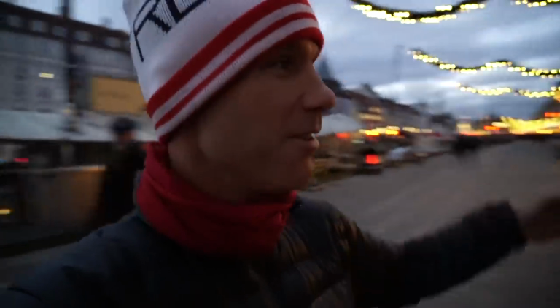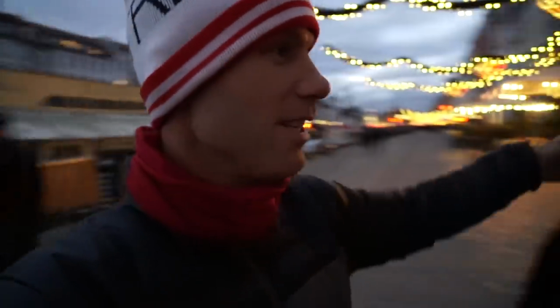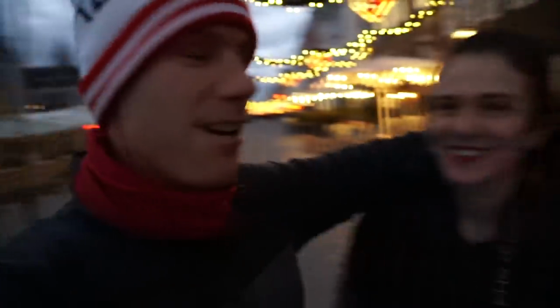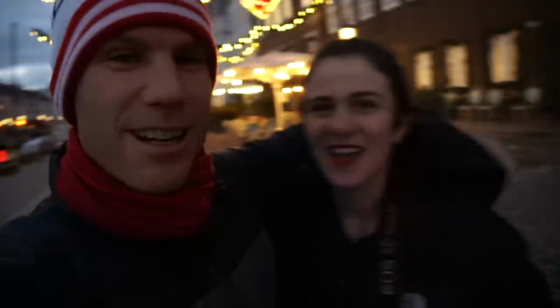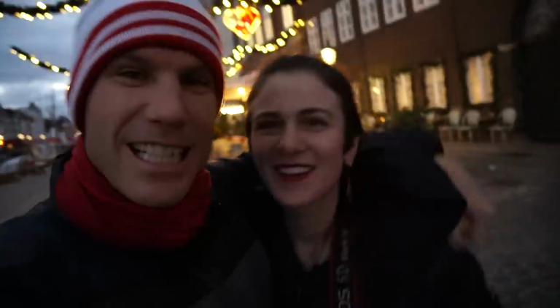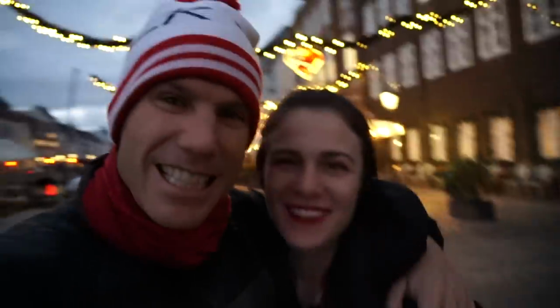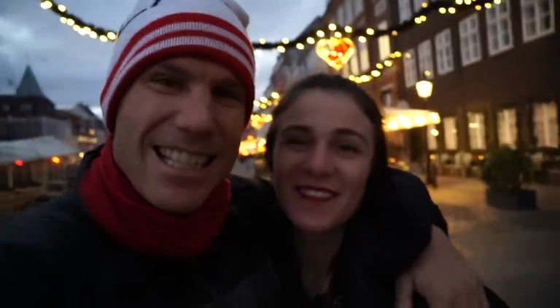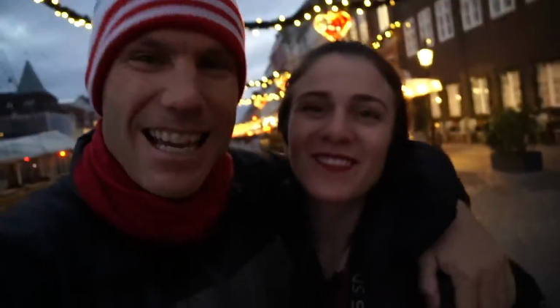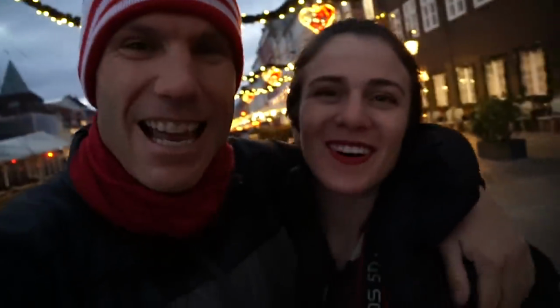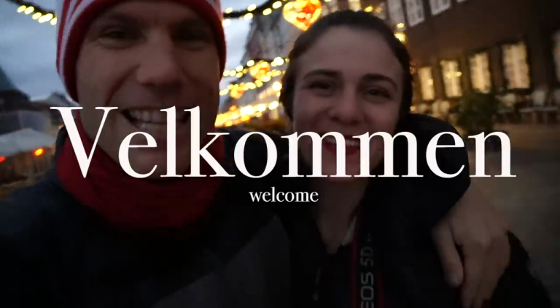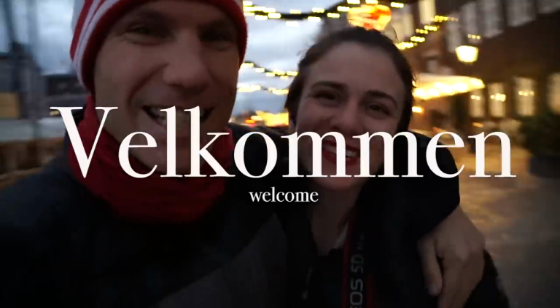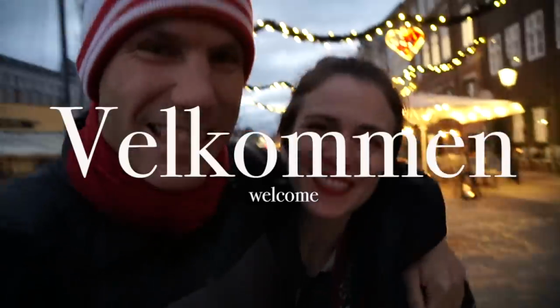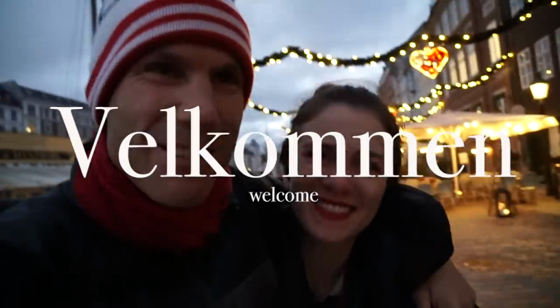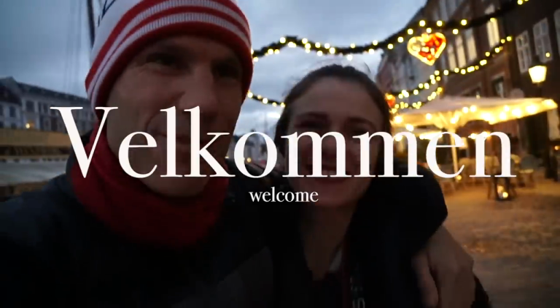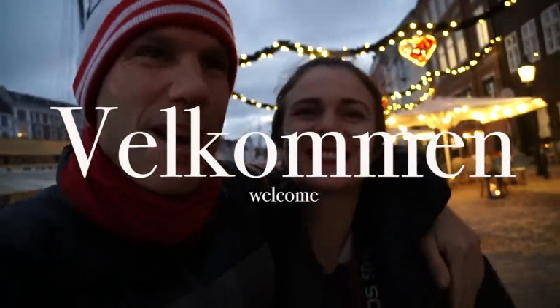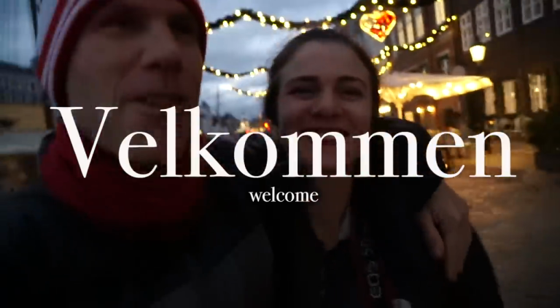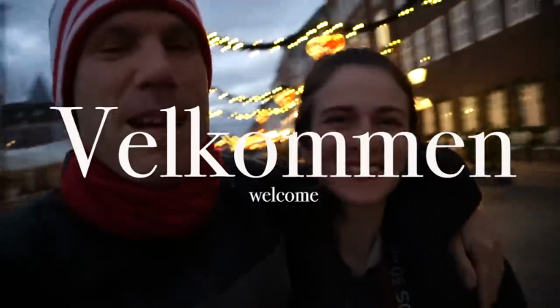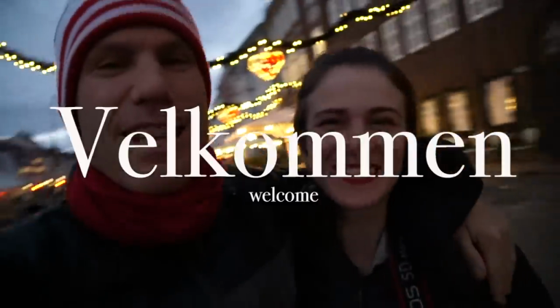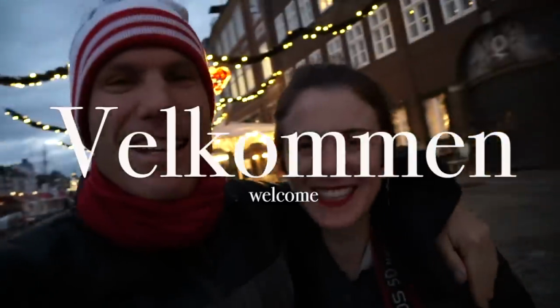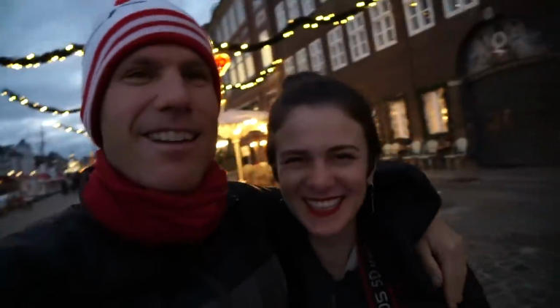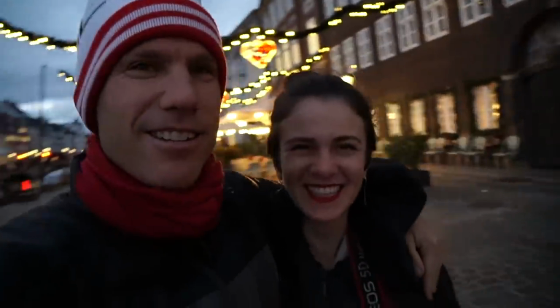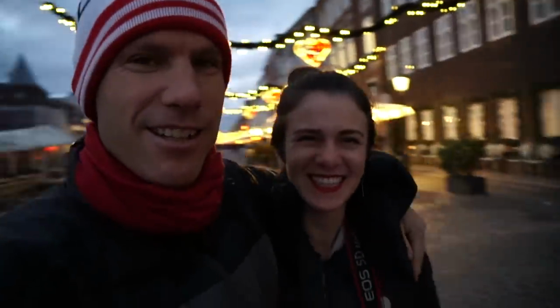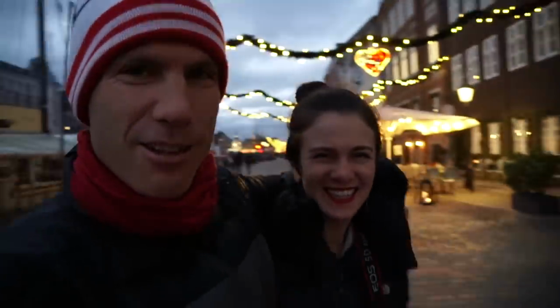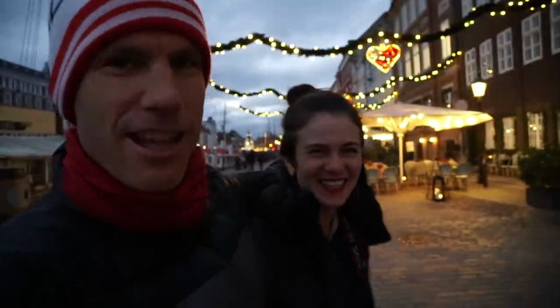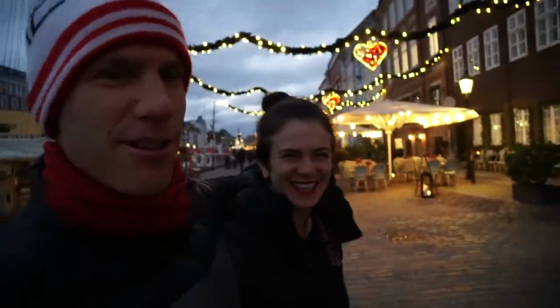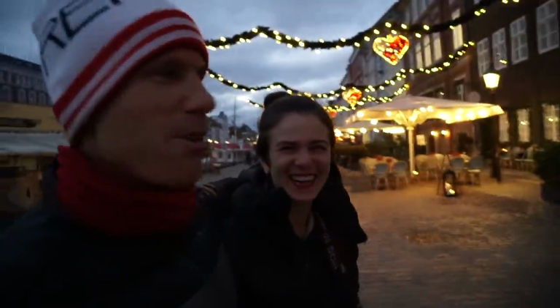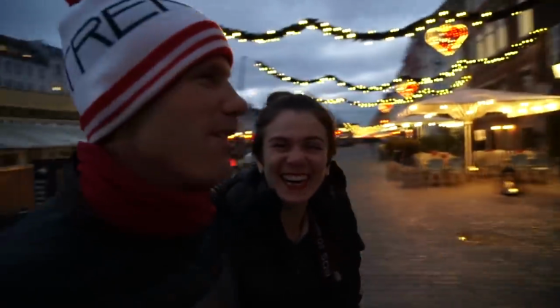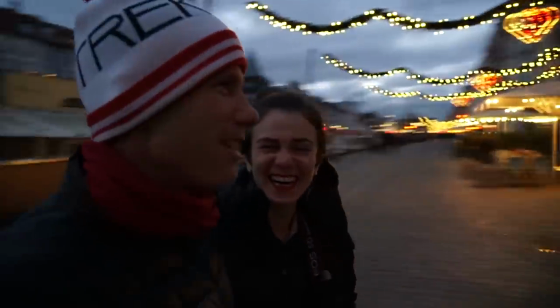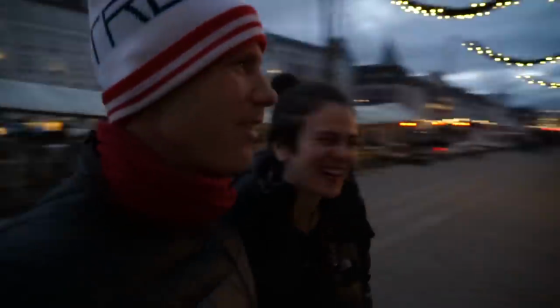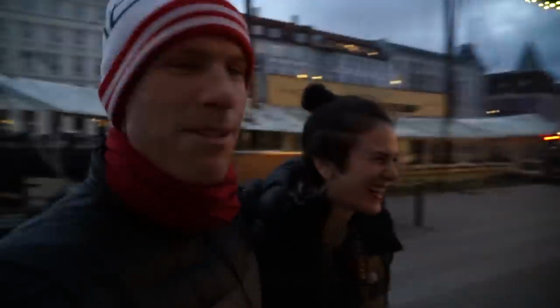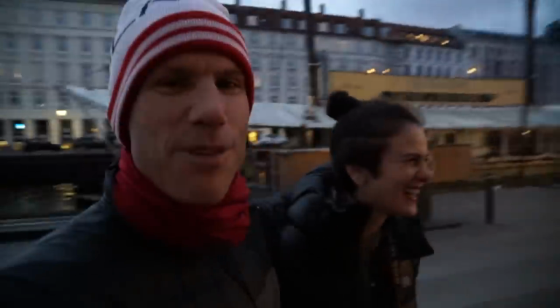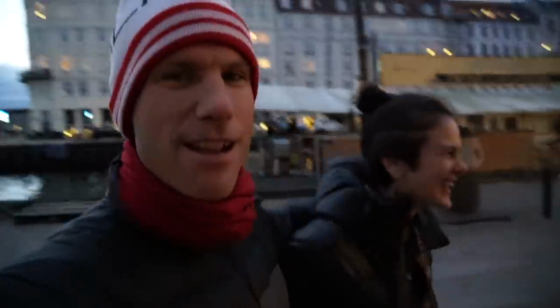And look who's here — it's Ali! Welcome in. She learned a Danish word. Let's go have some fun.